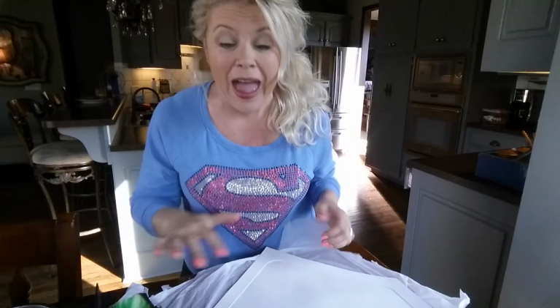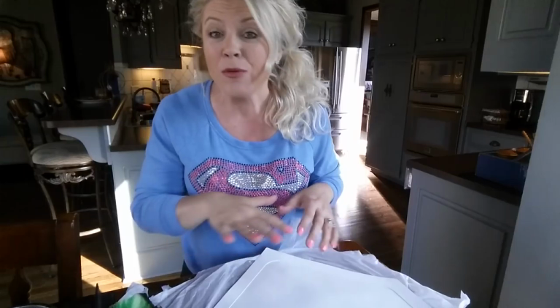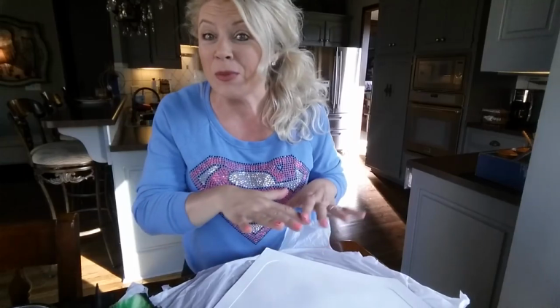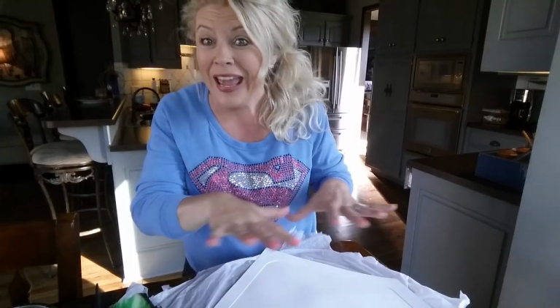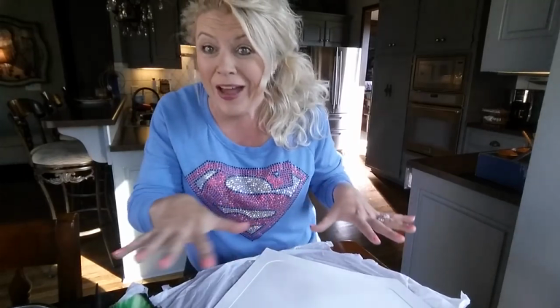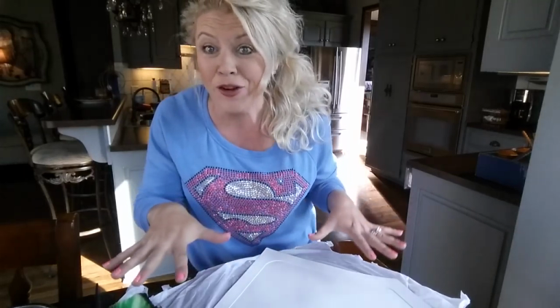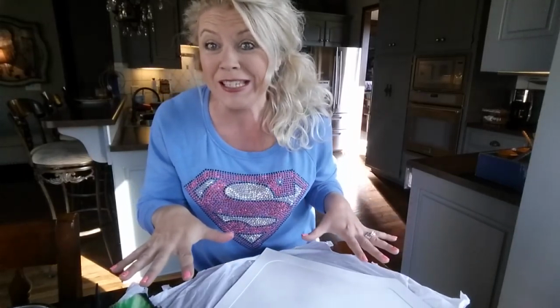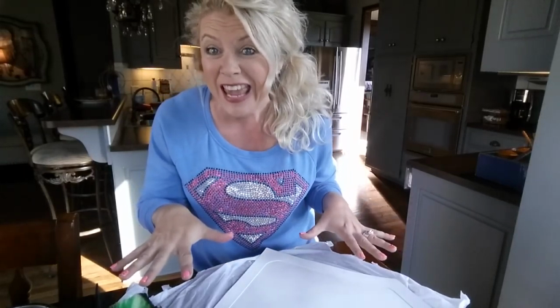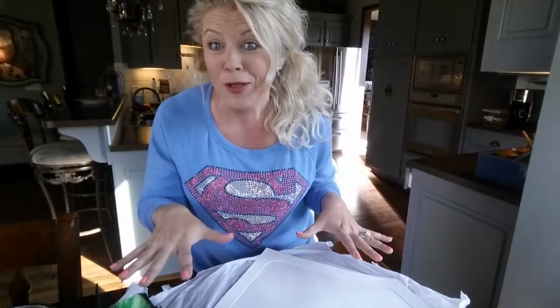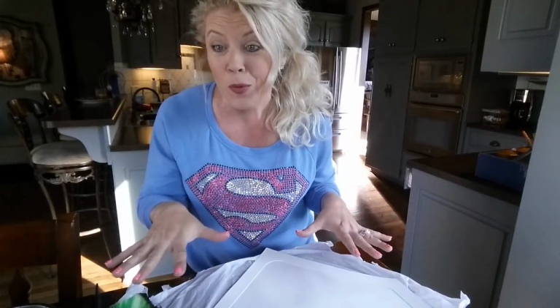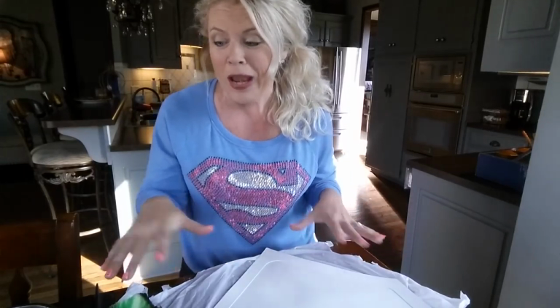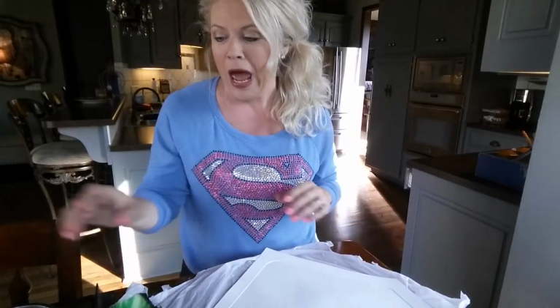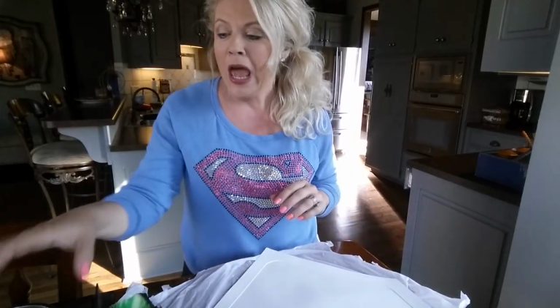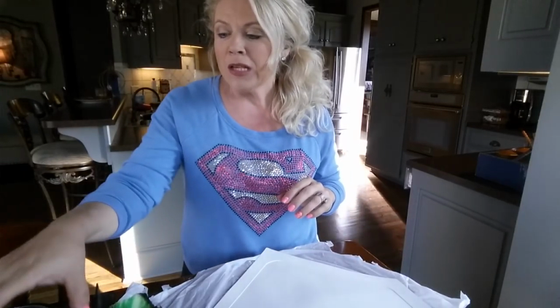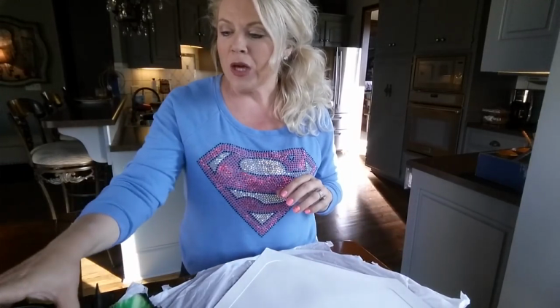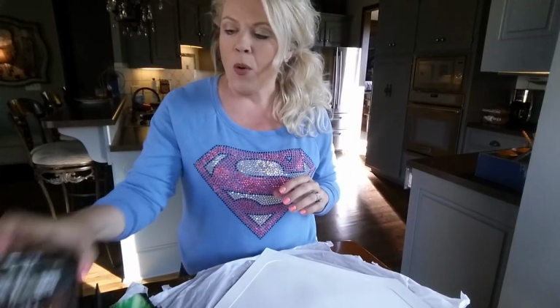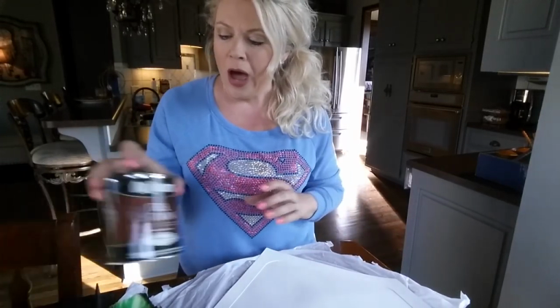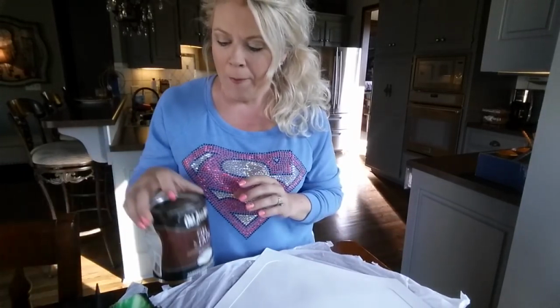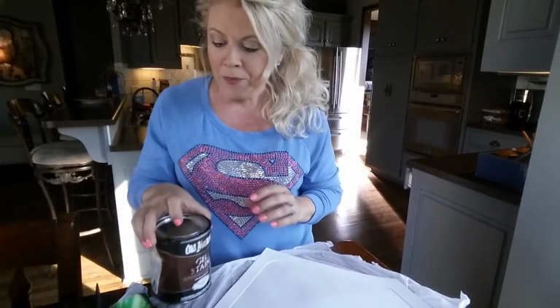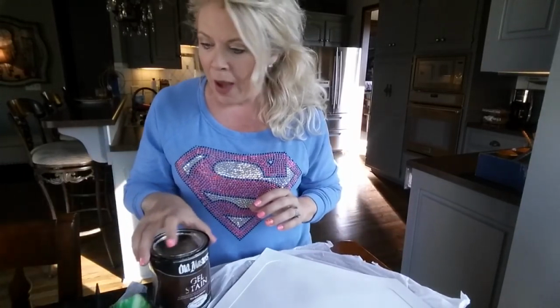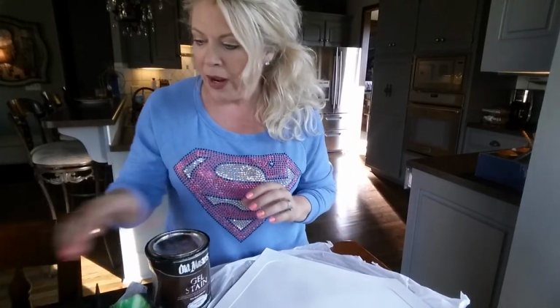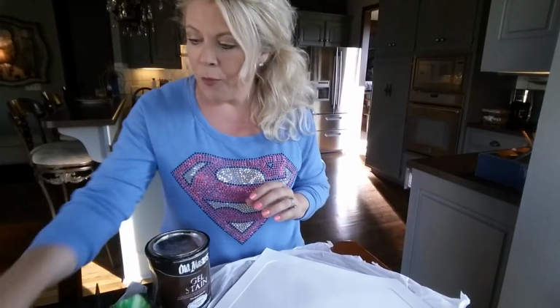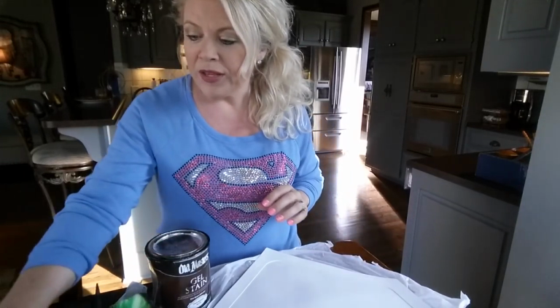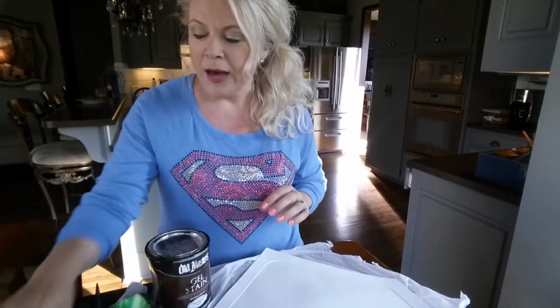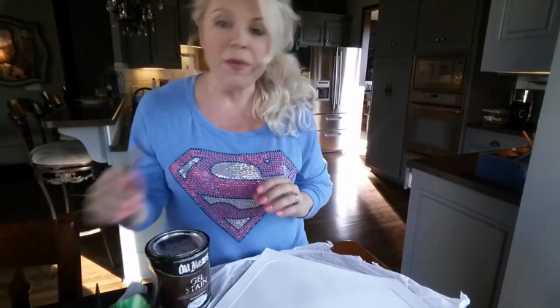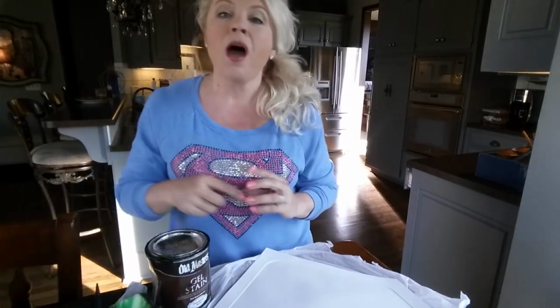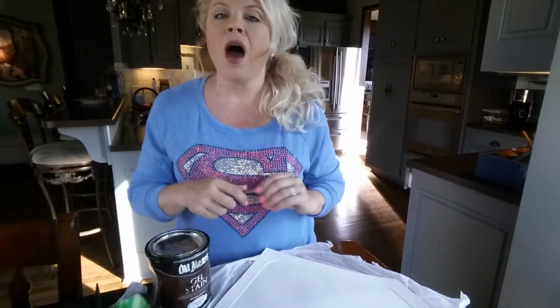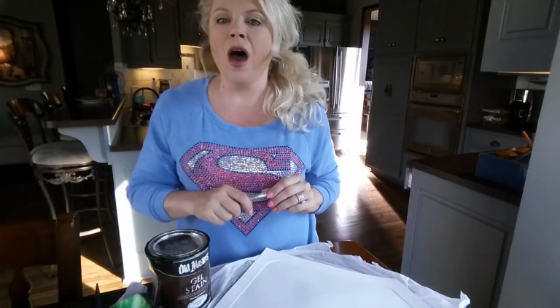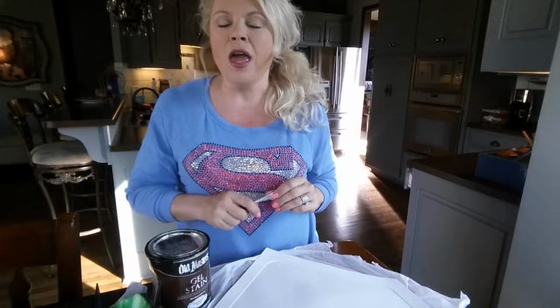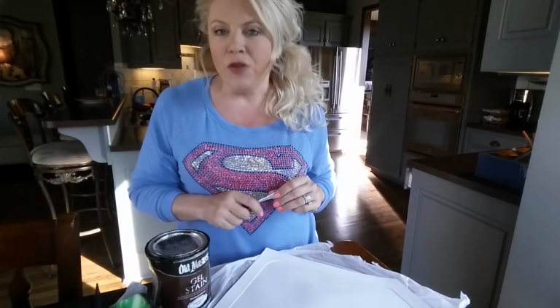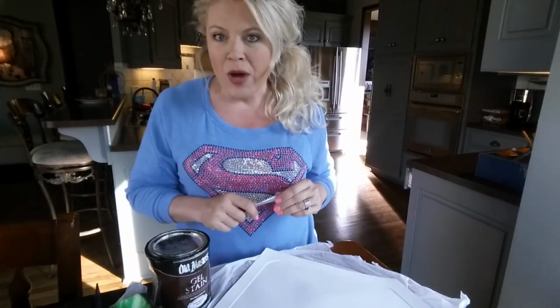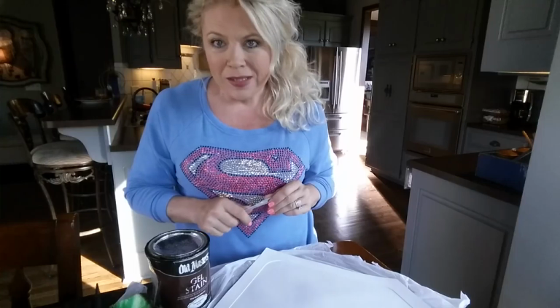I've laid down some plastic on the table because it tends to make friends with the people in my house when I cover the table, so I'm going to open this up.